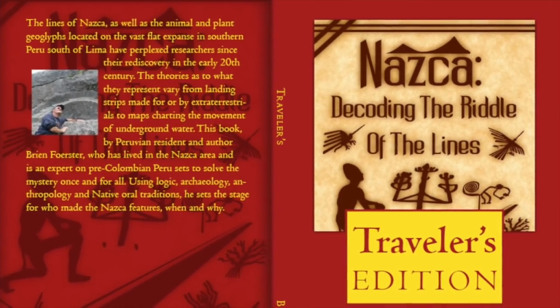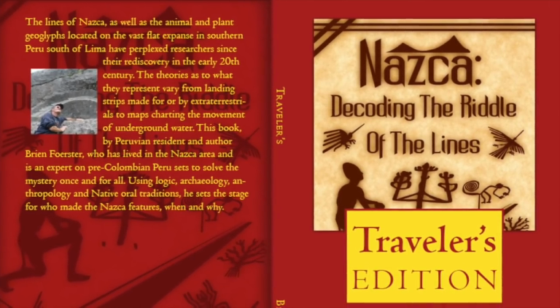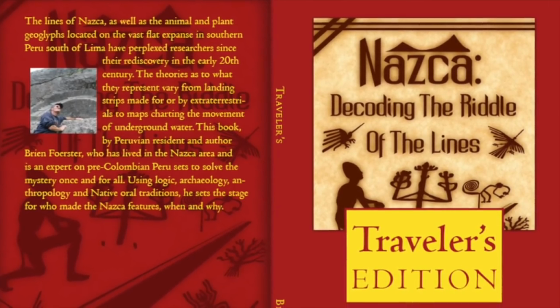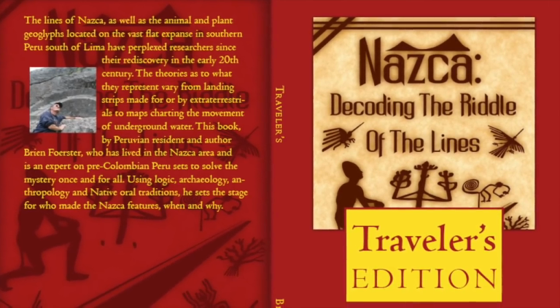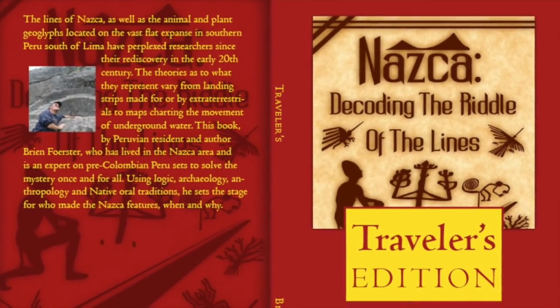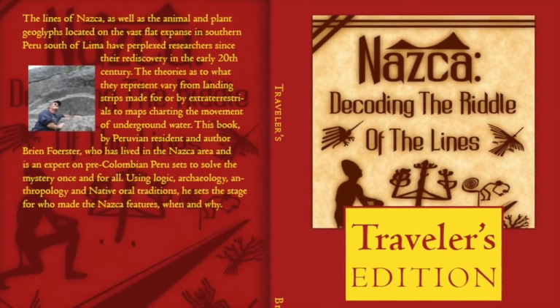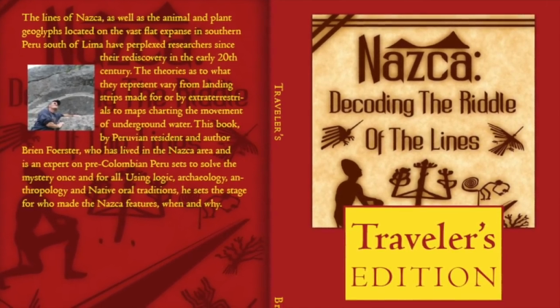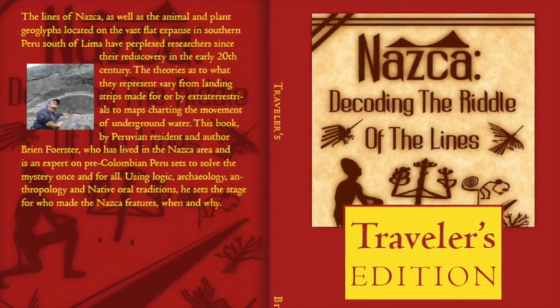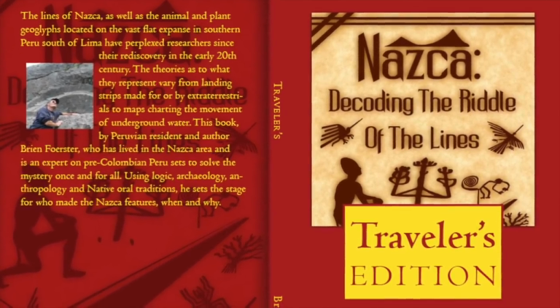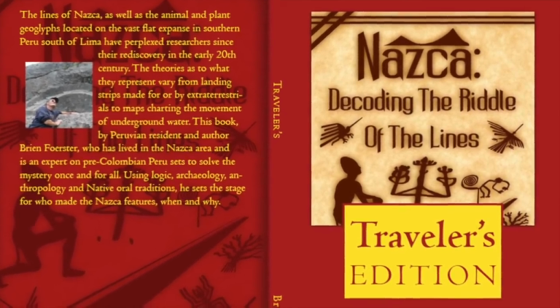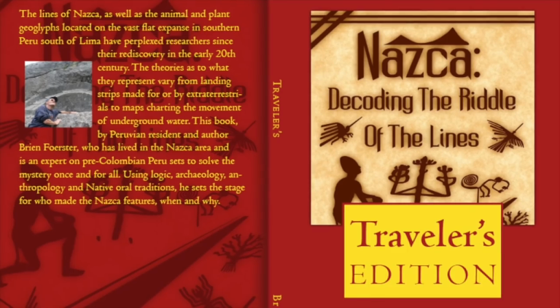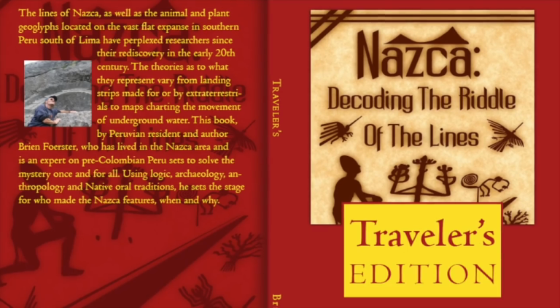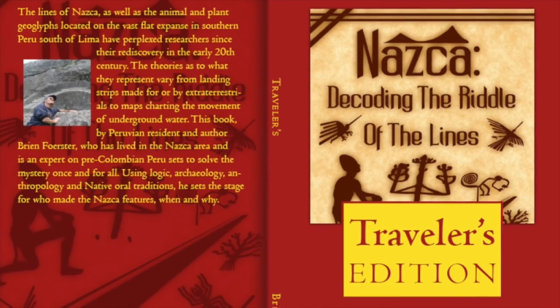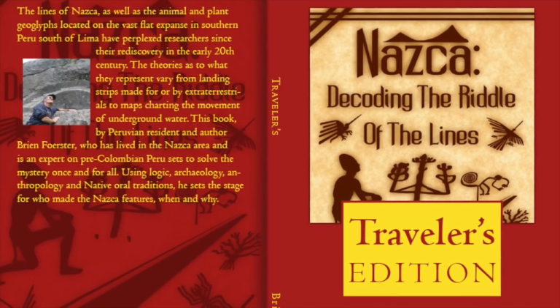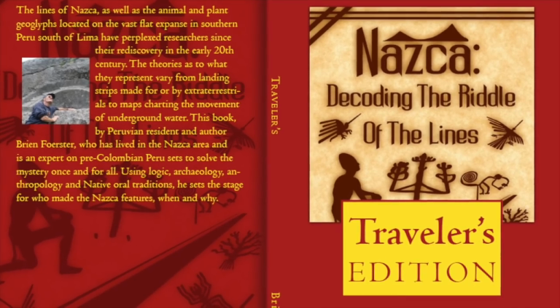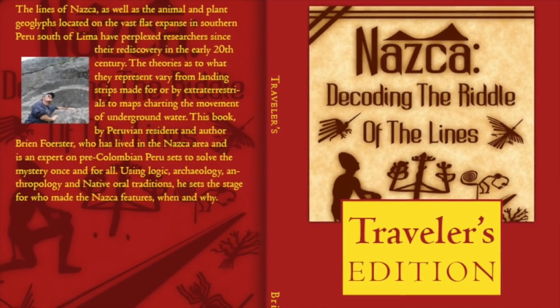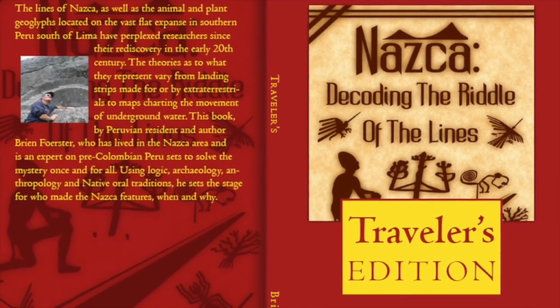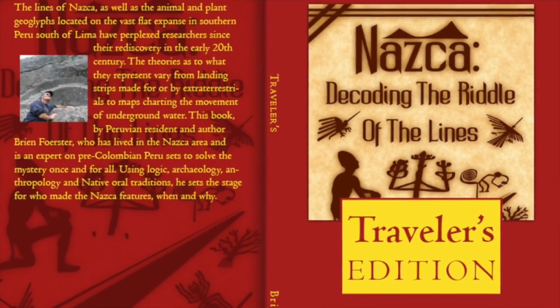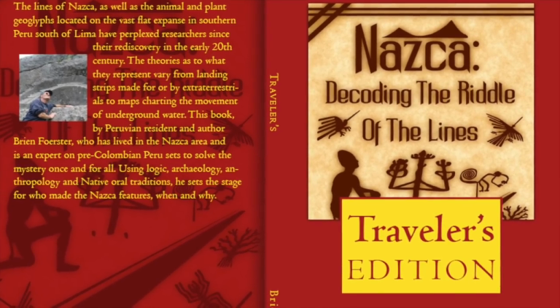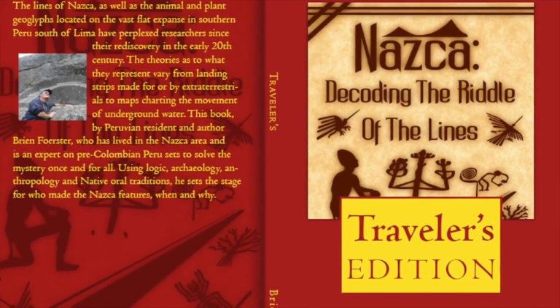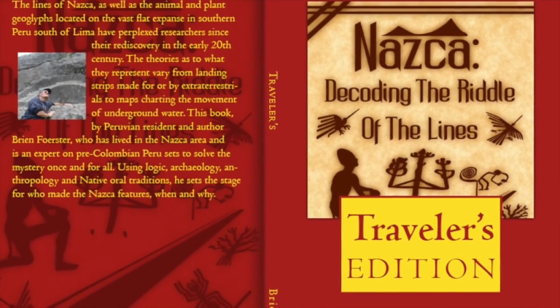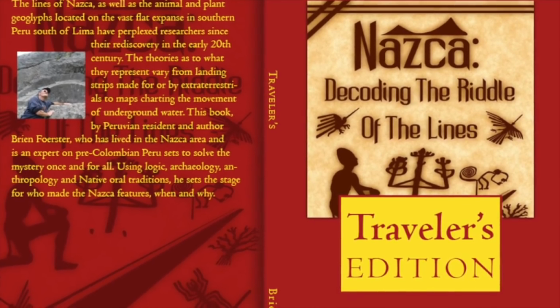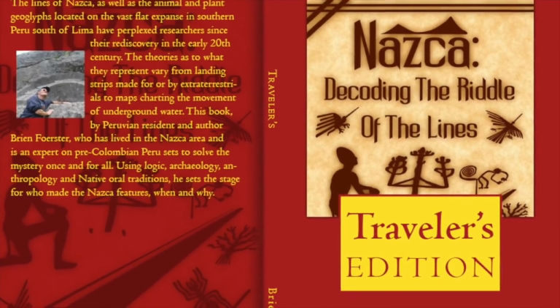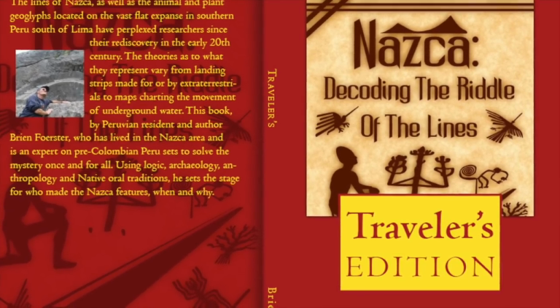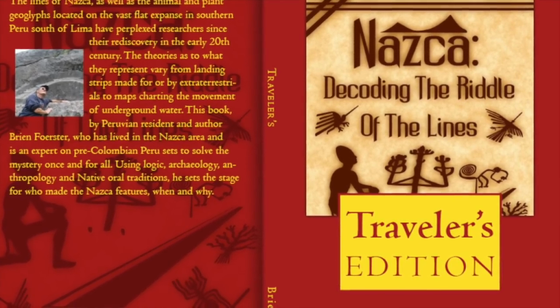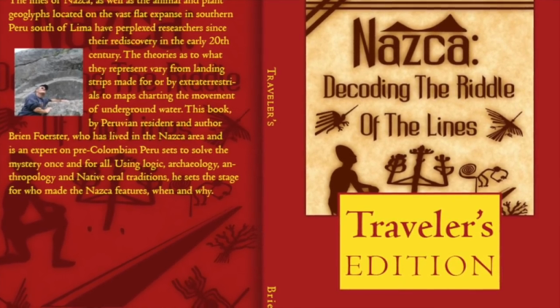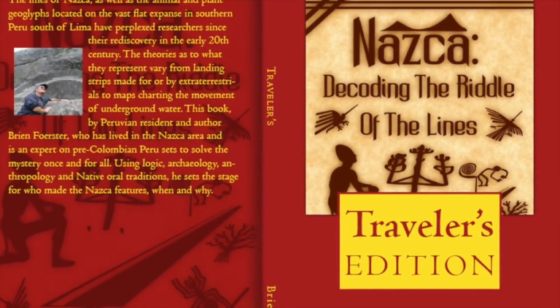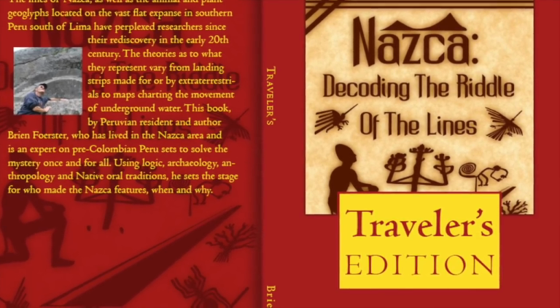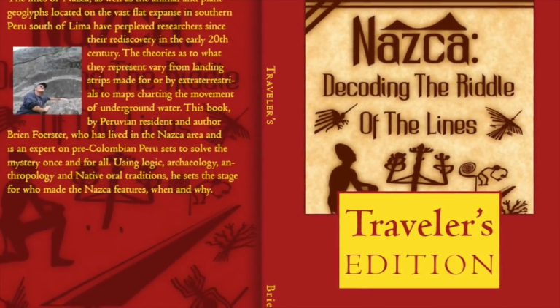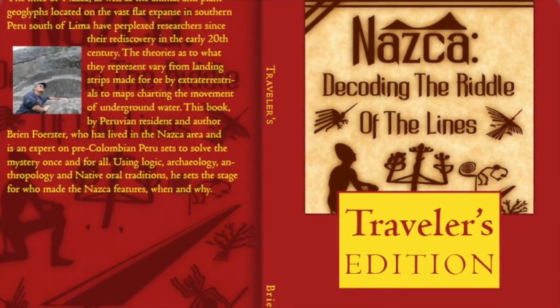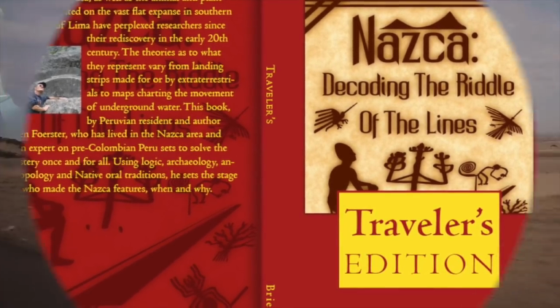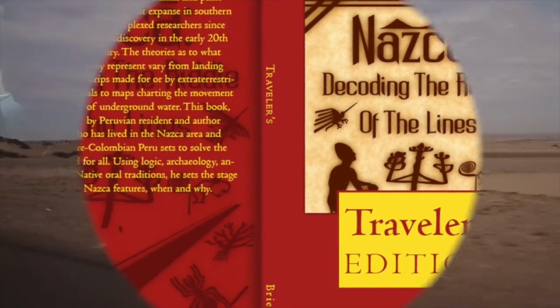This is my book, which you can get from Amazon.com, about the Nazca concept.